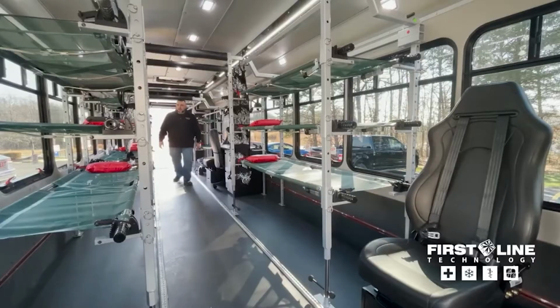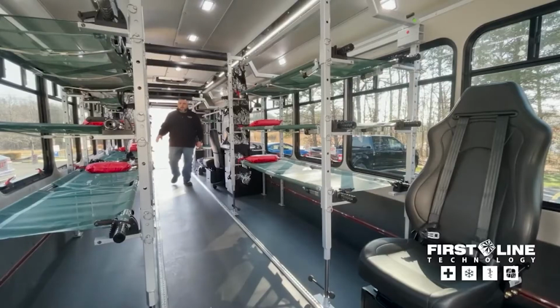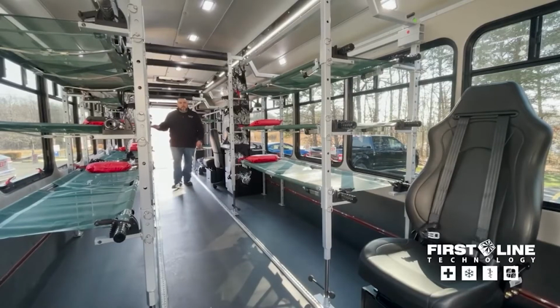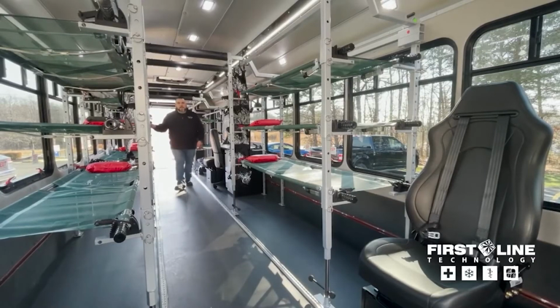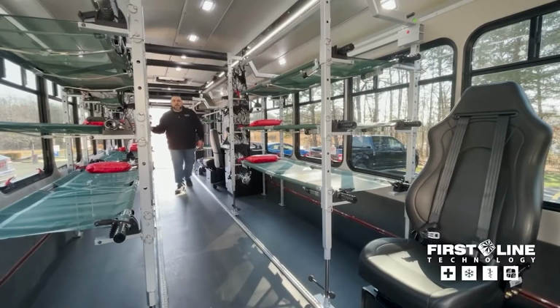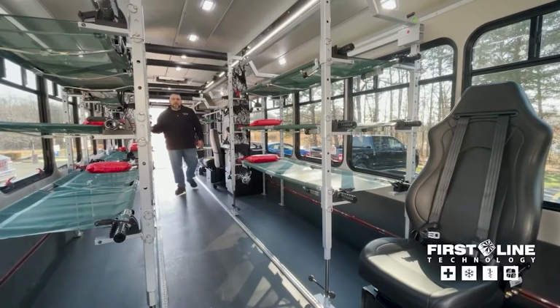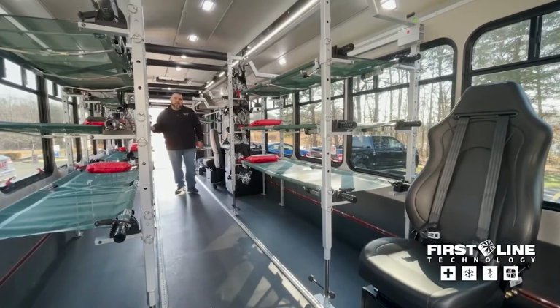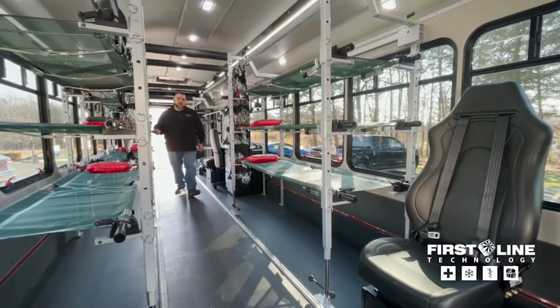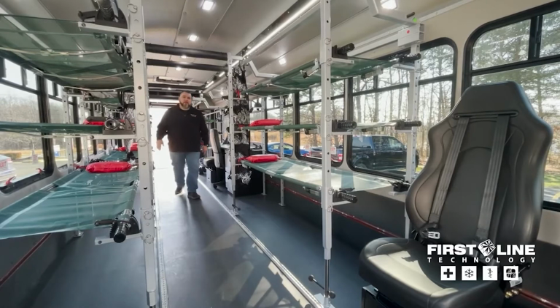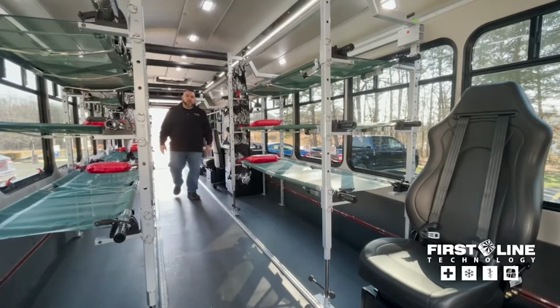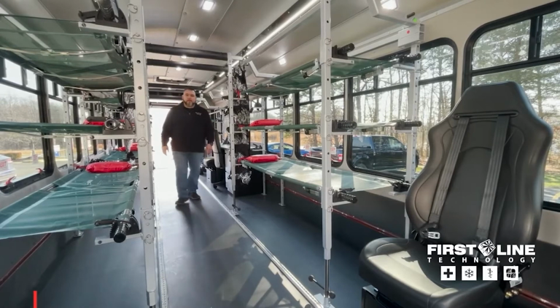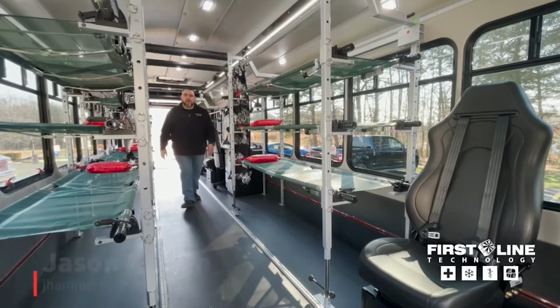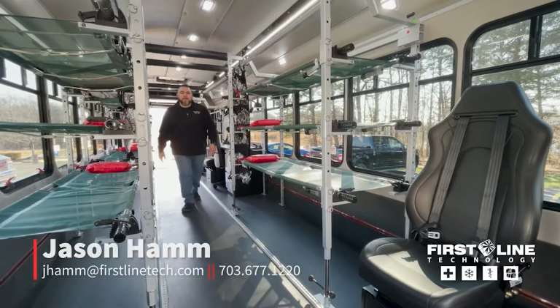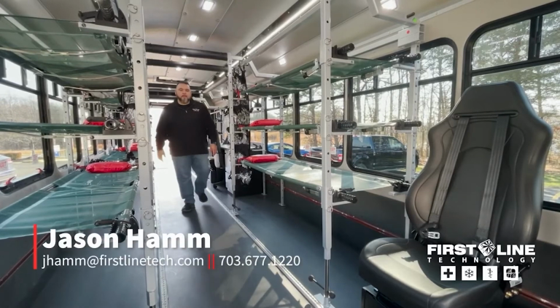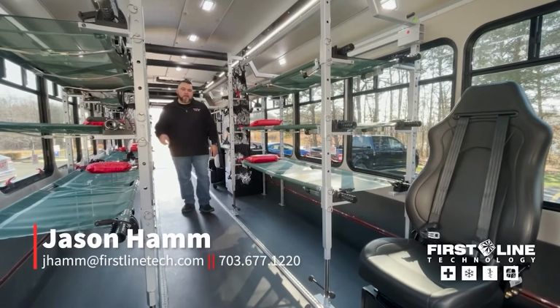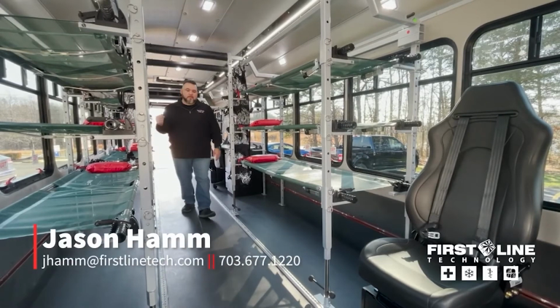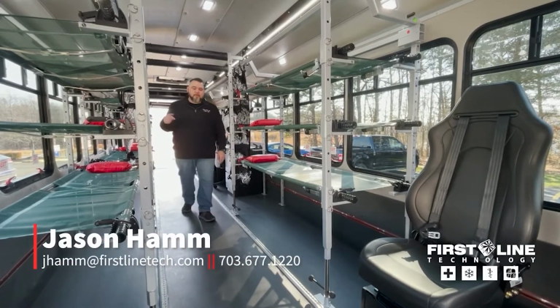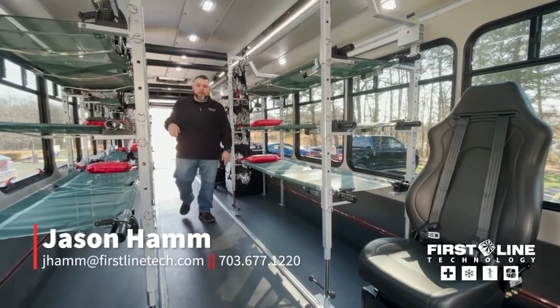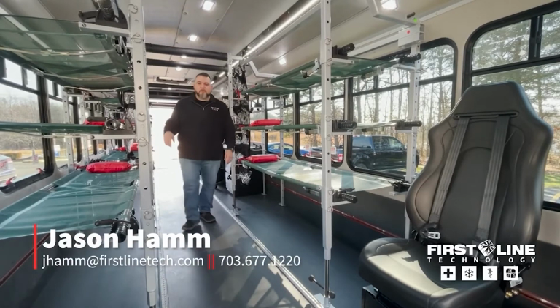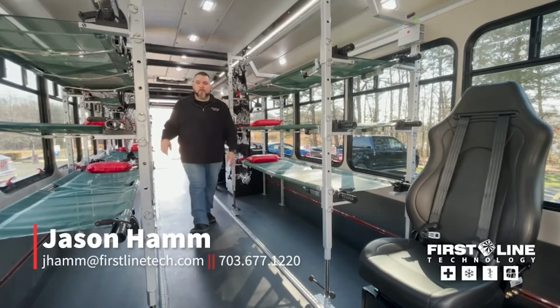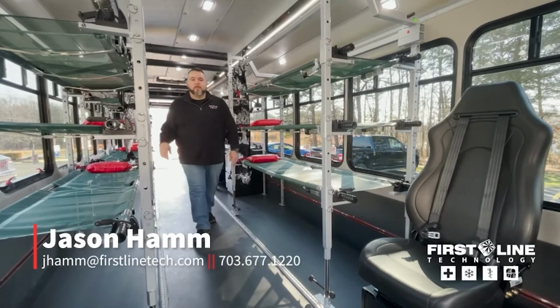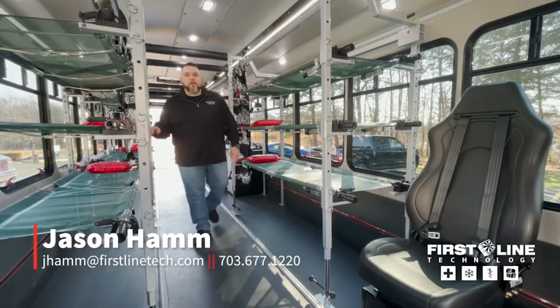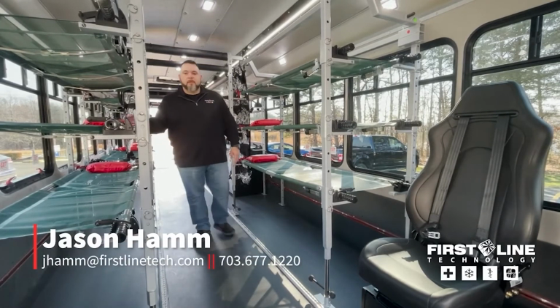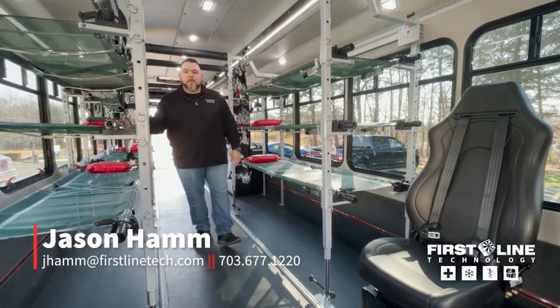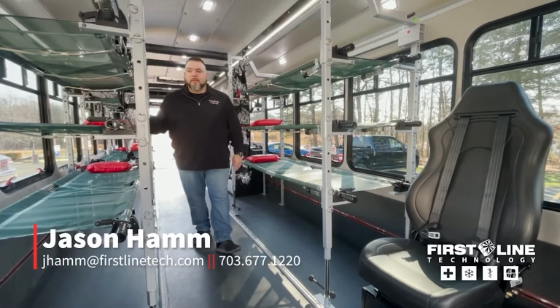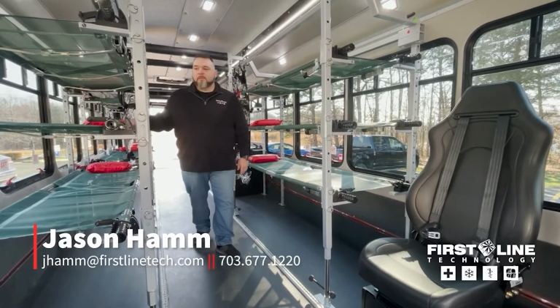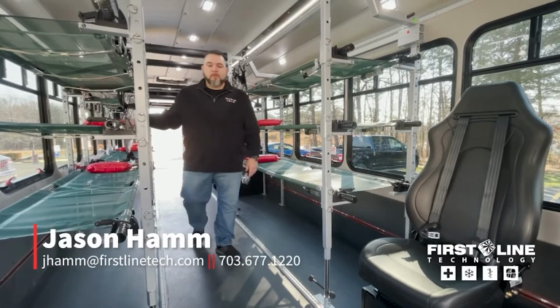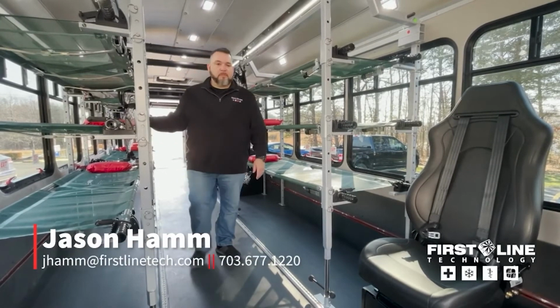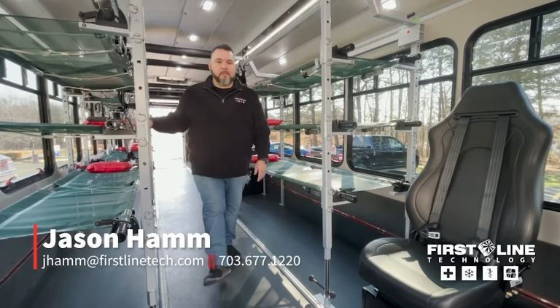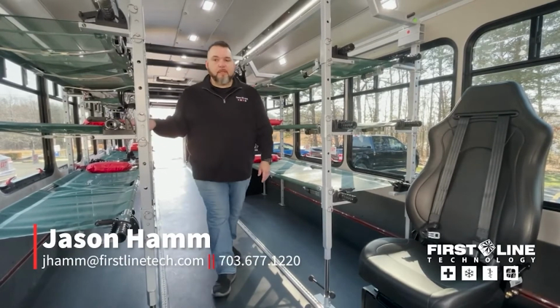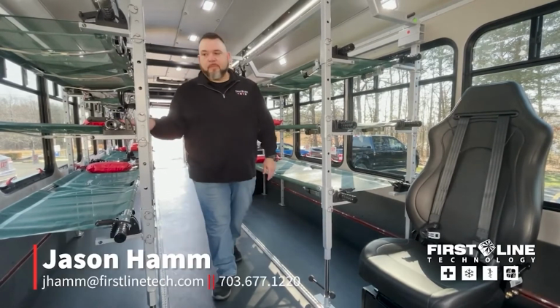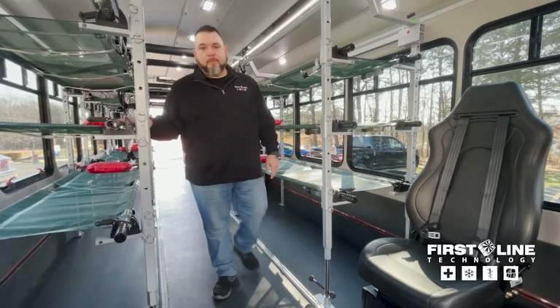If anybody's interested and would like to contact me, my contact information will be below, and you can reach me at any time. Thank you.